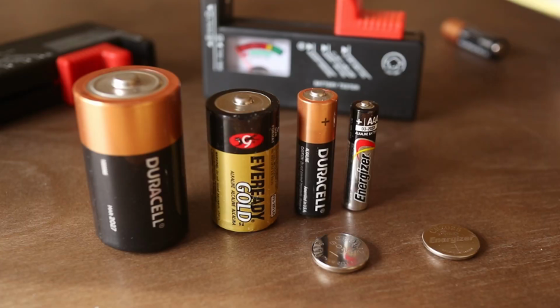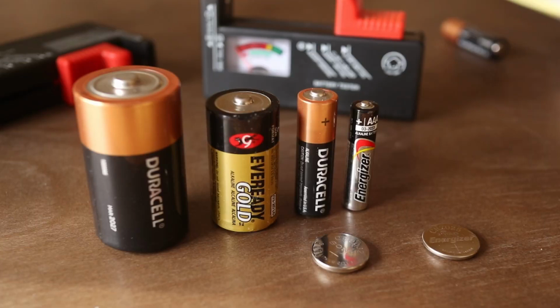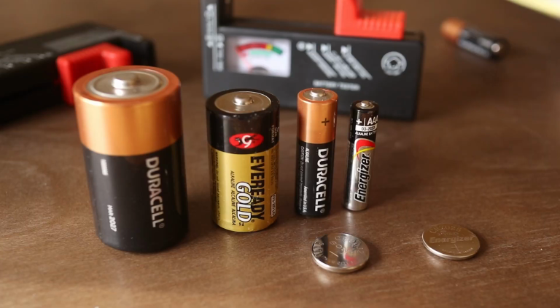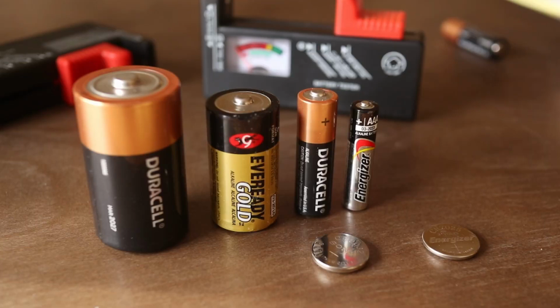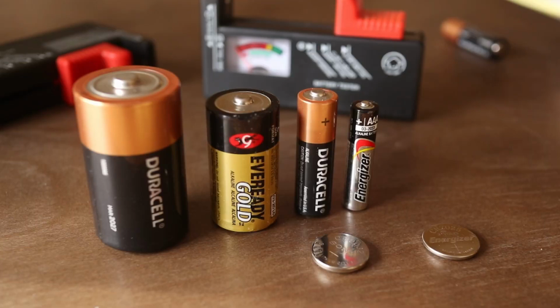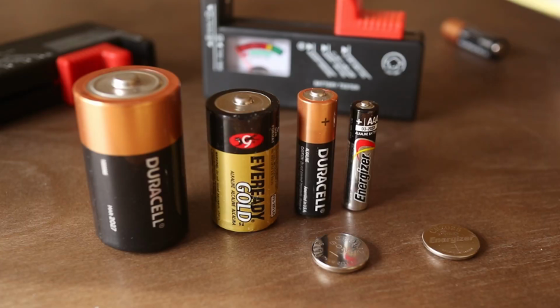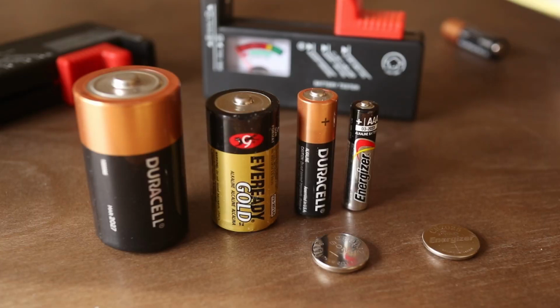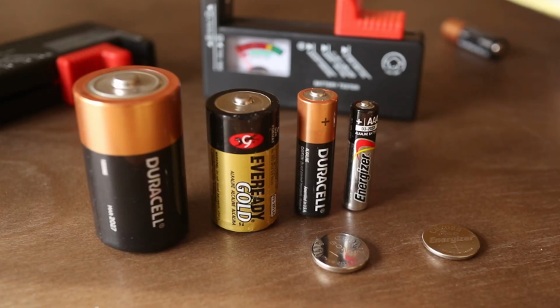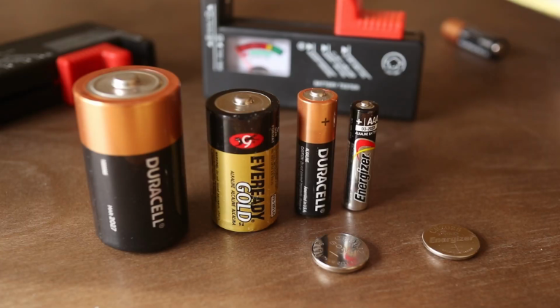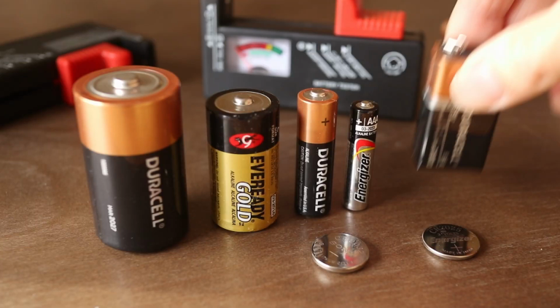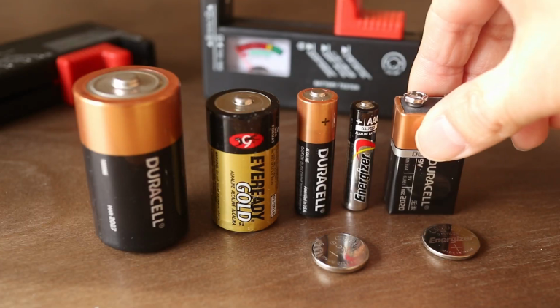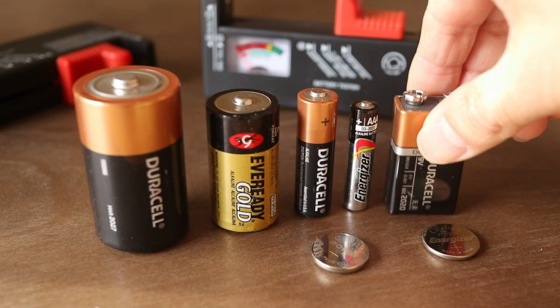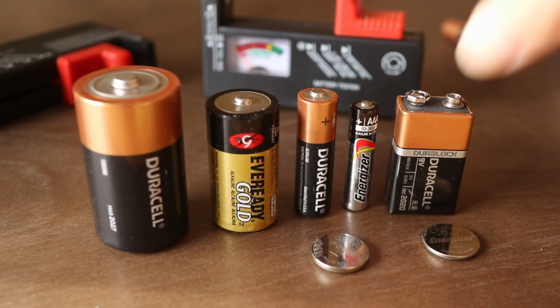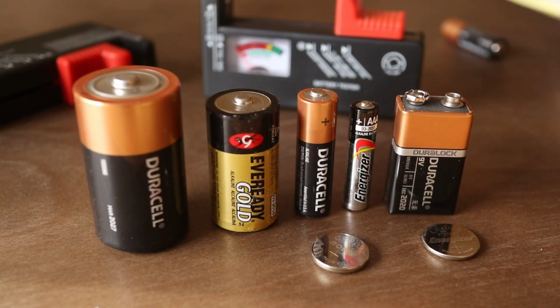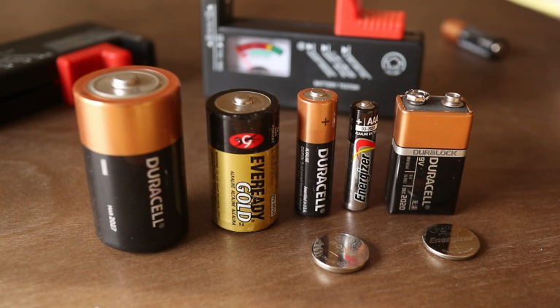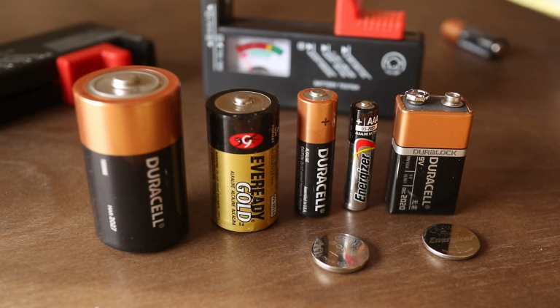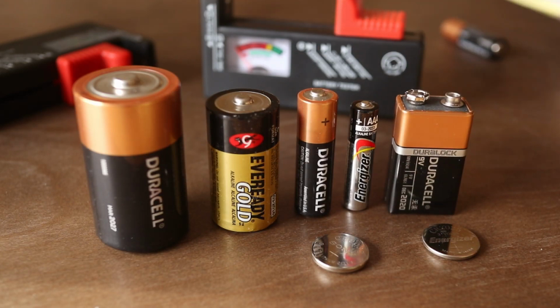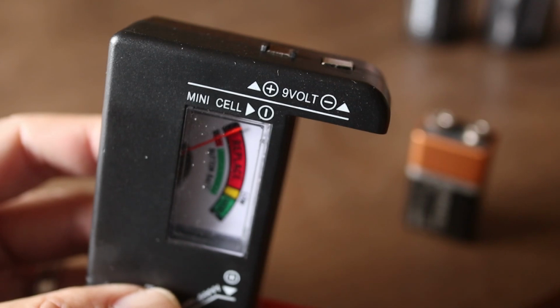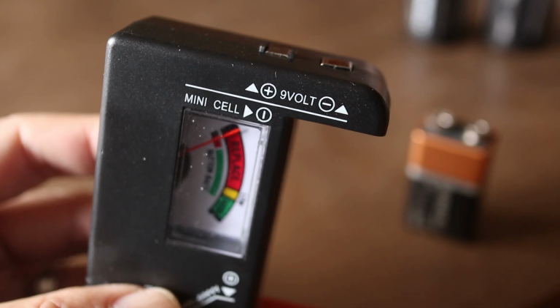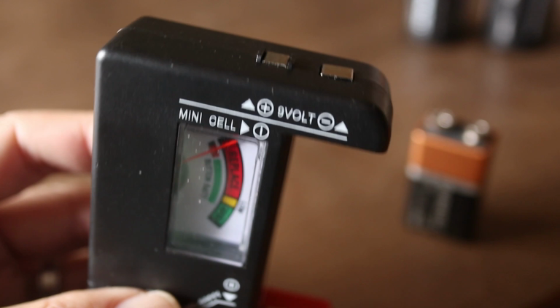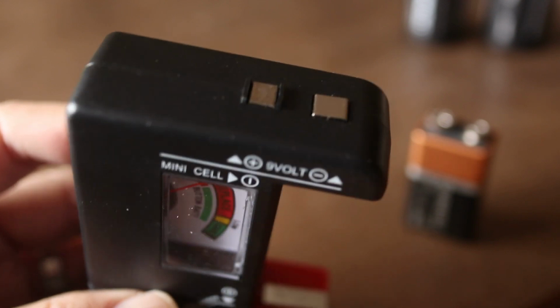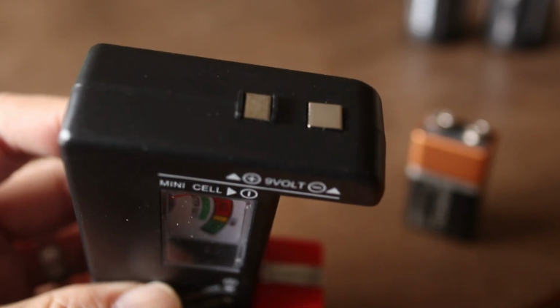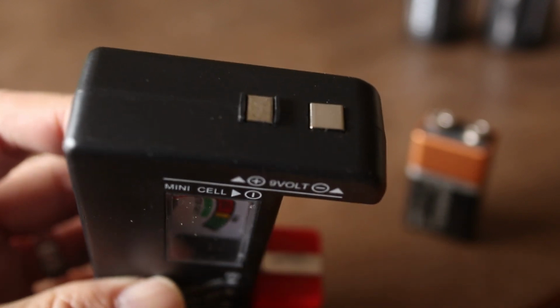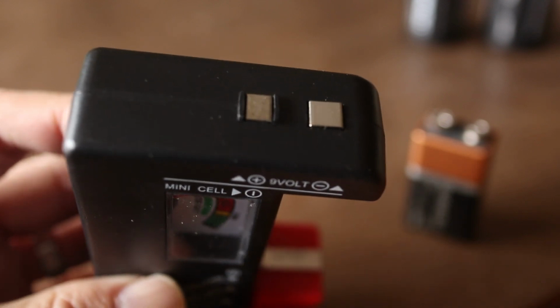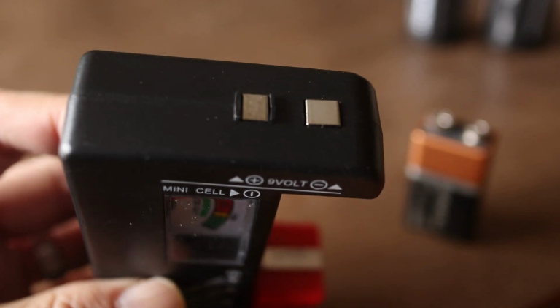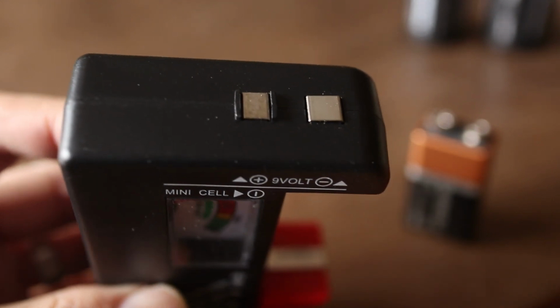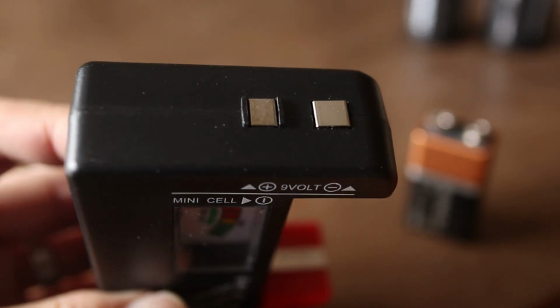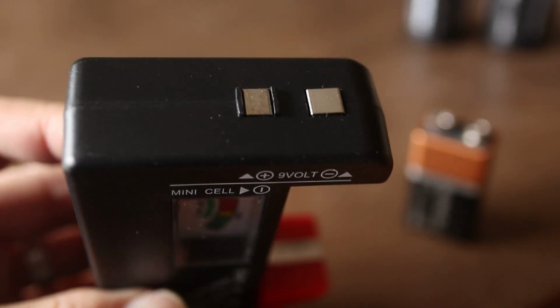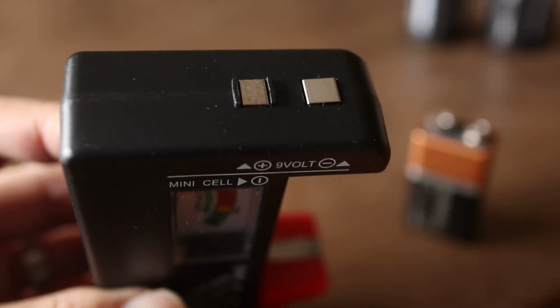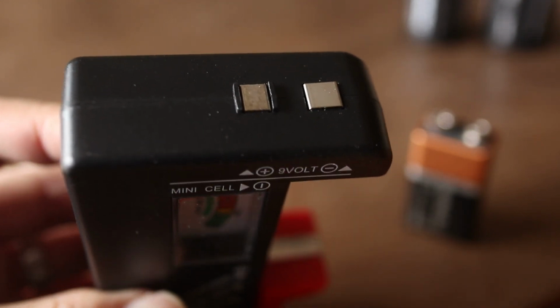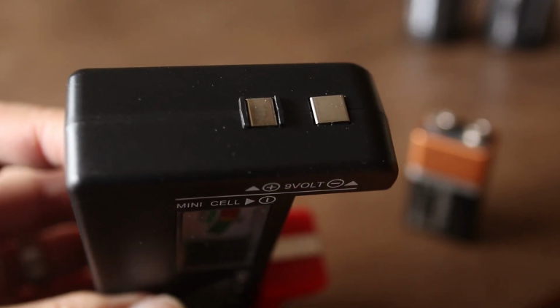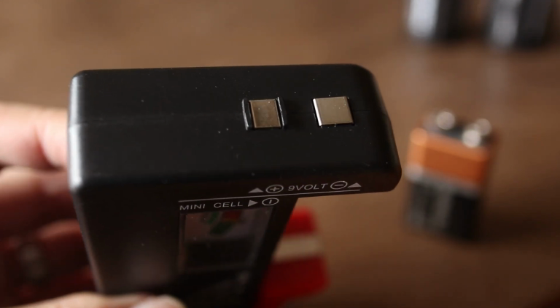This battery tester works with all common batteries including 9V. And as mentioned before, 9V batteries are tested on the top.